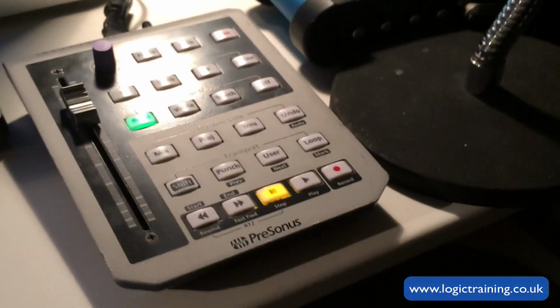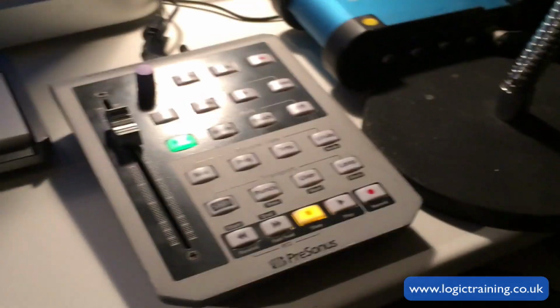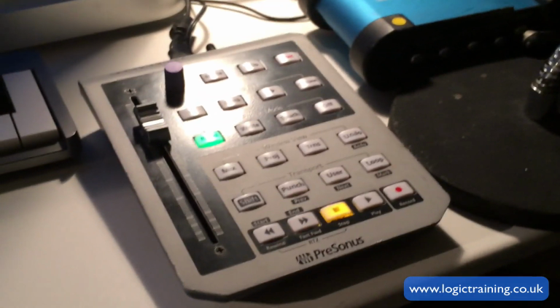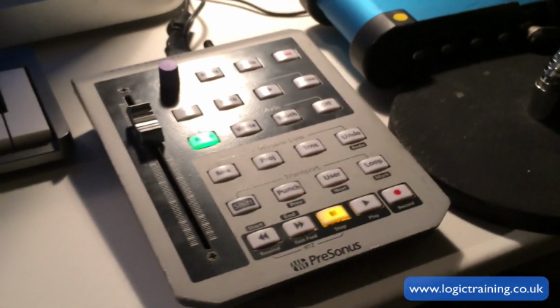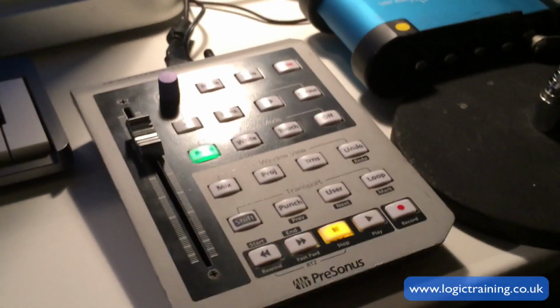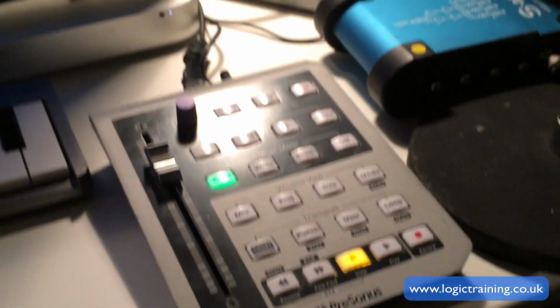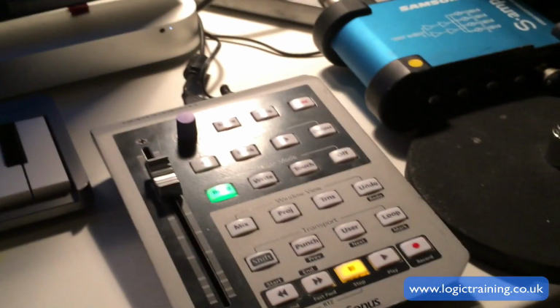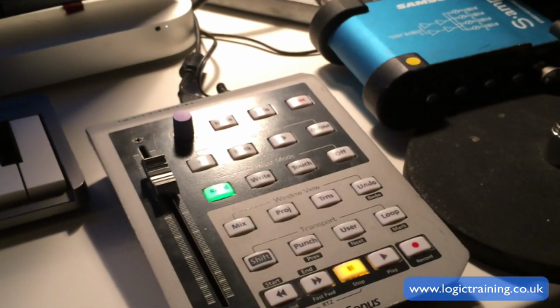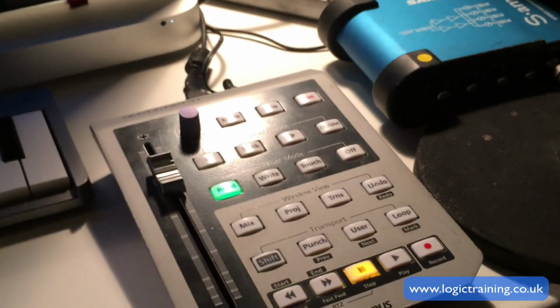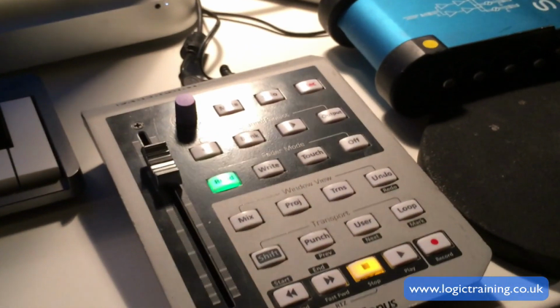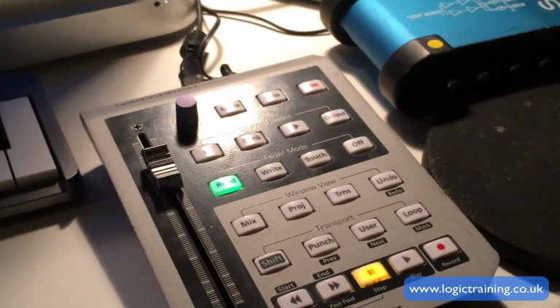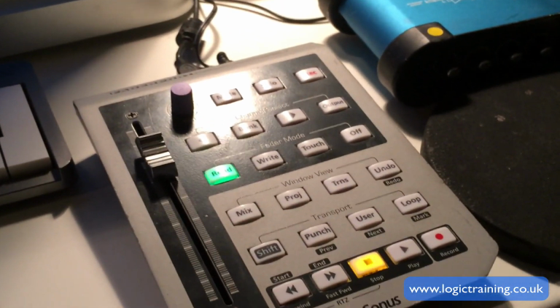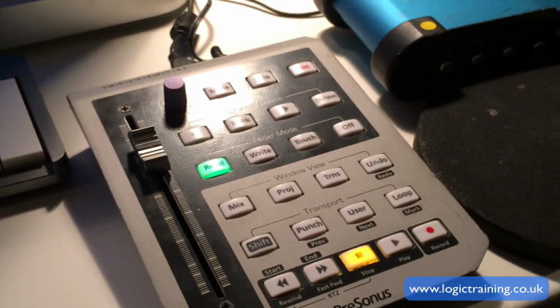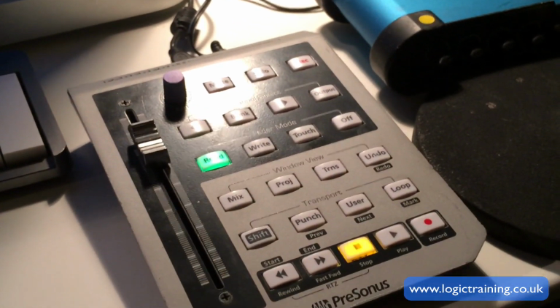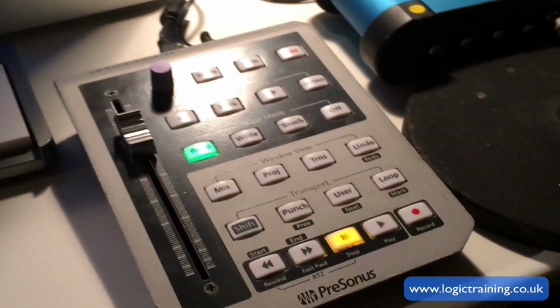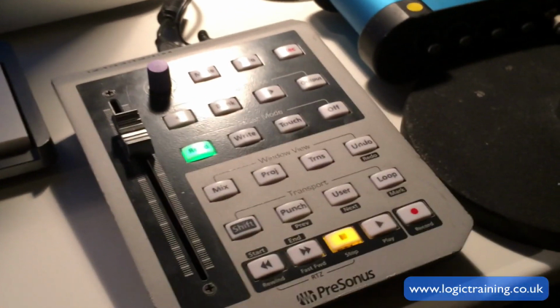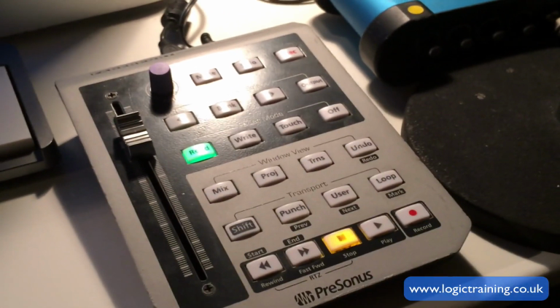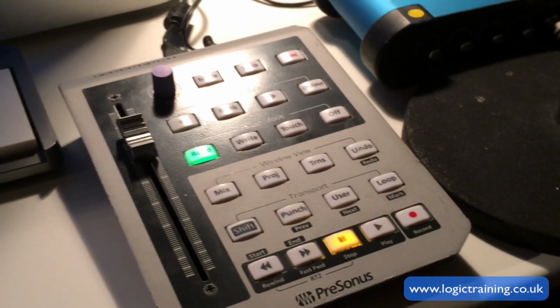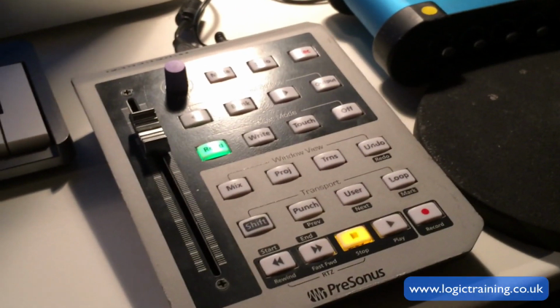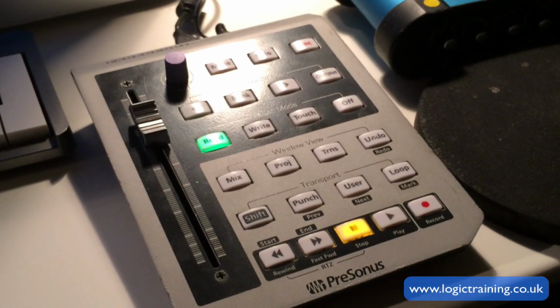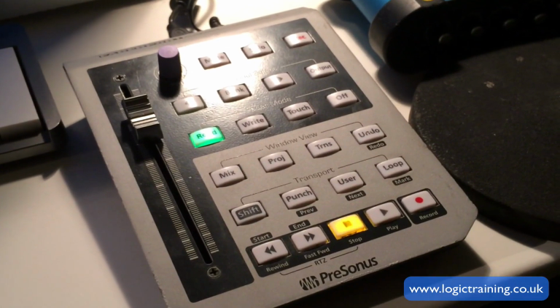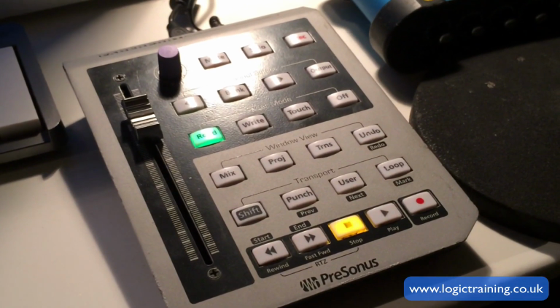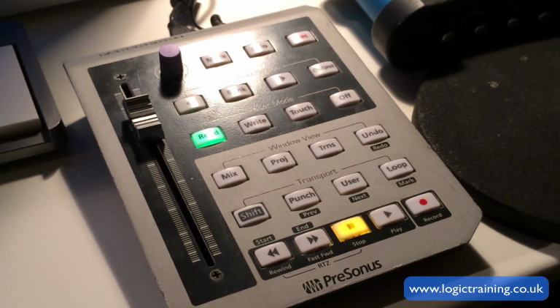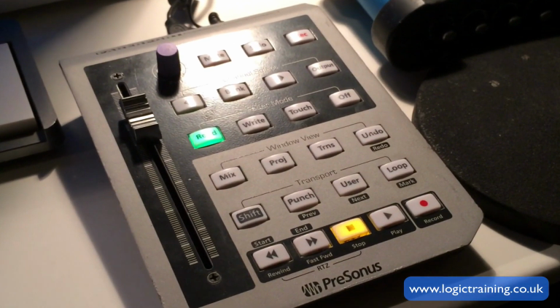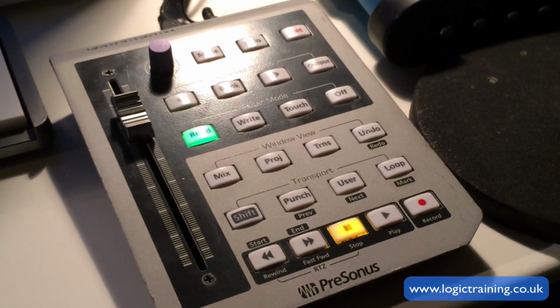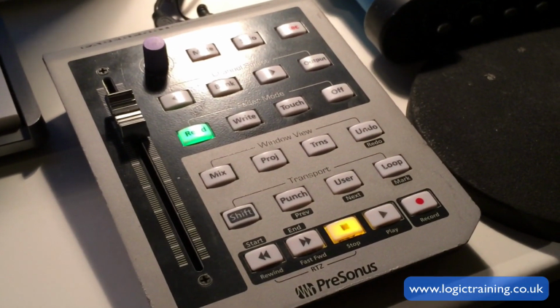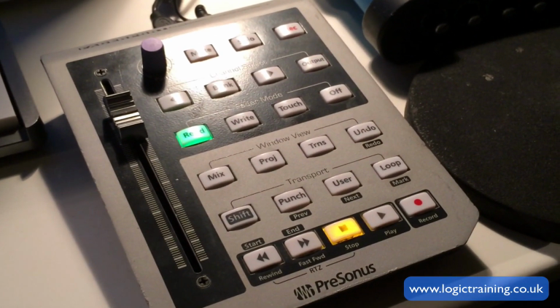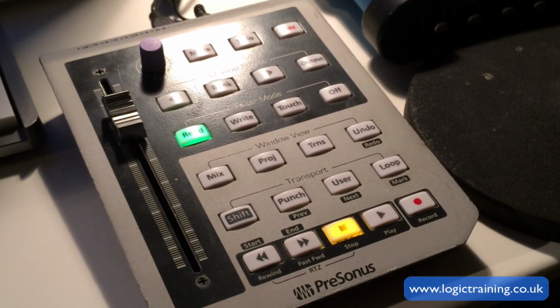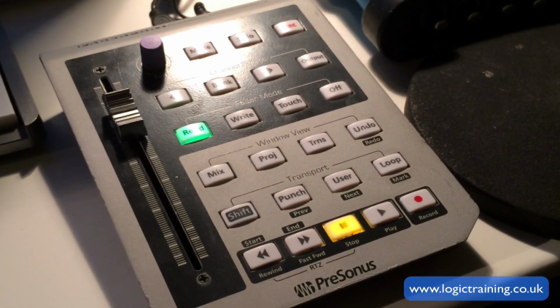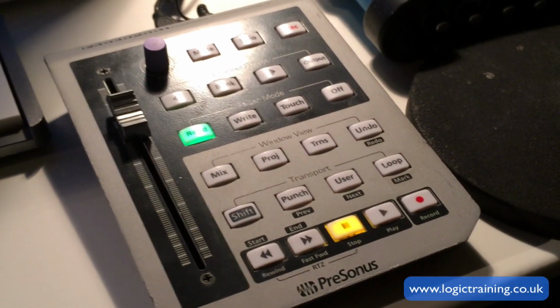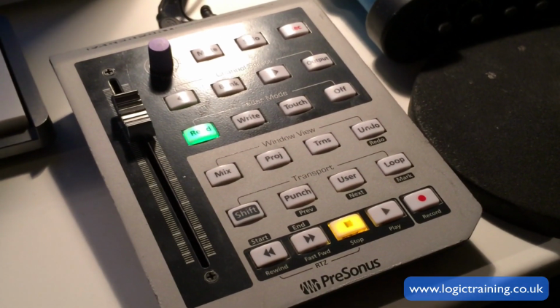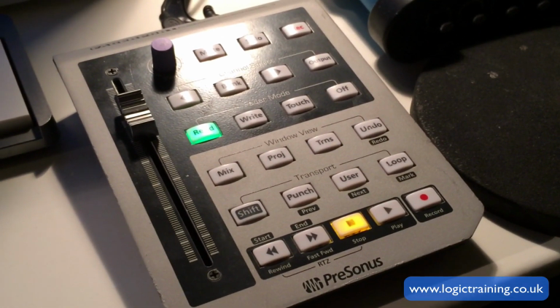Hi there, it's Peter Dudley from Logic Training. I wanted to show you how to get the Presonus Fader Port working in Logic 10.